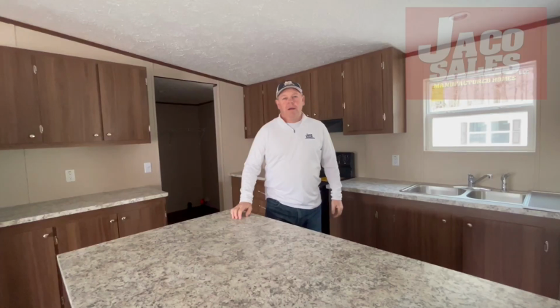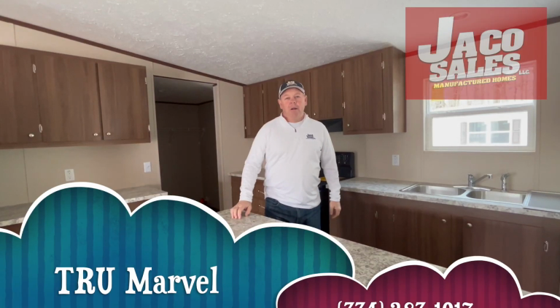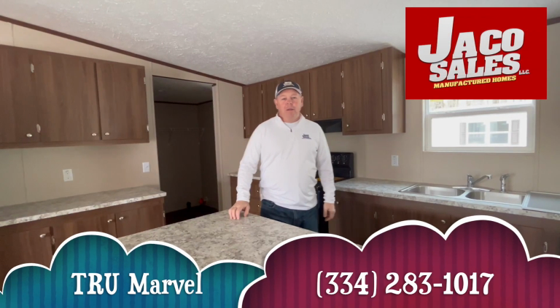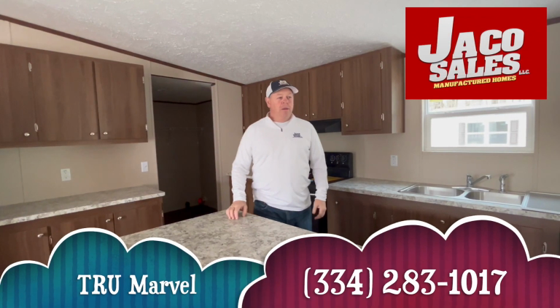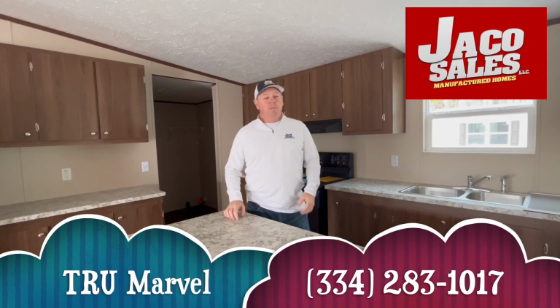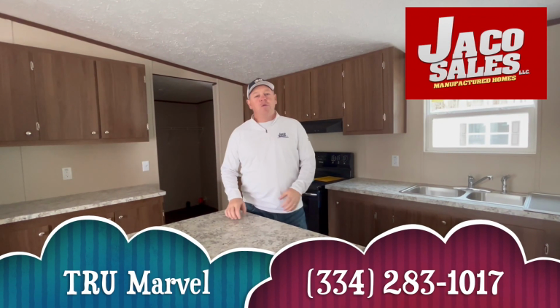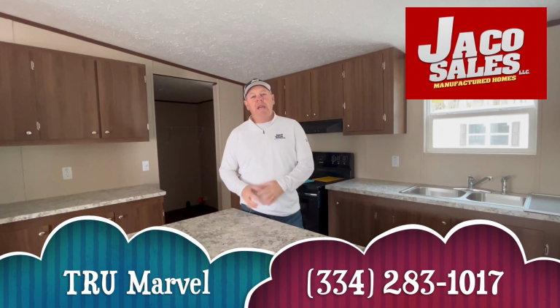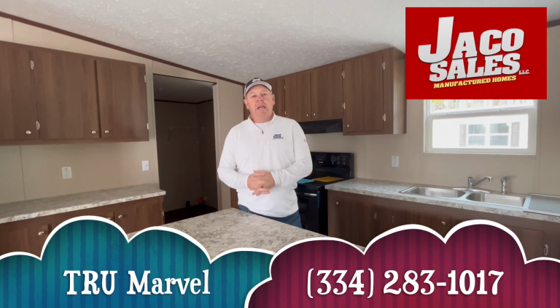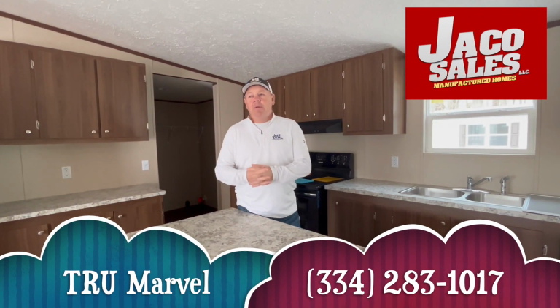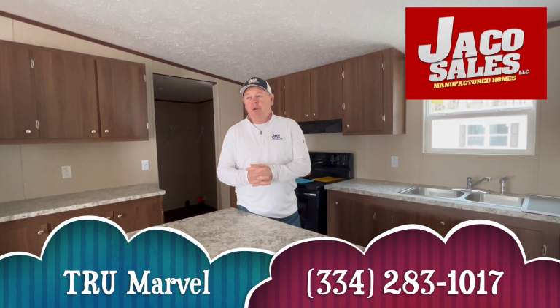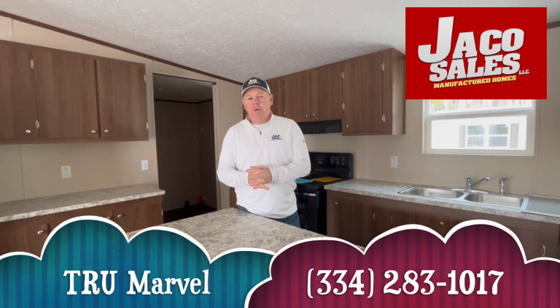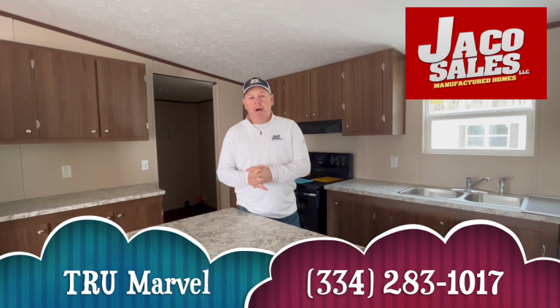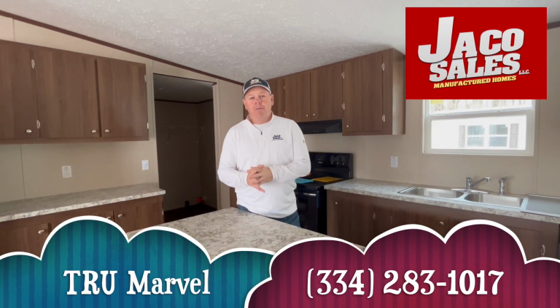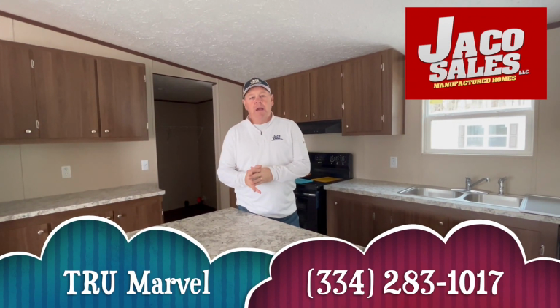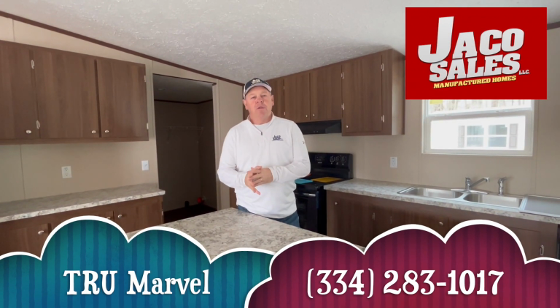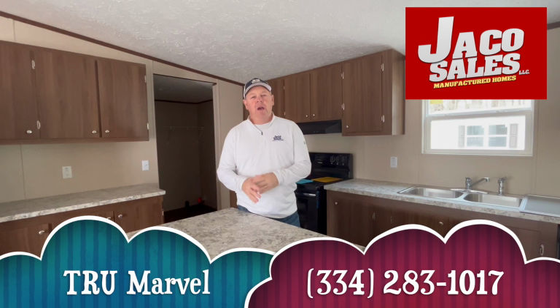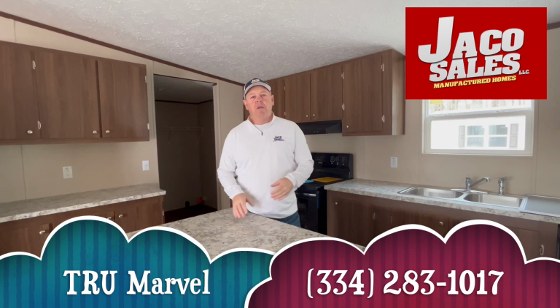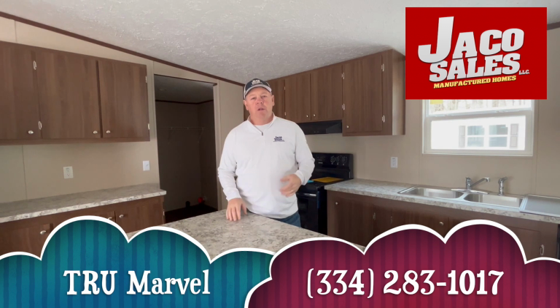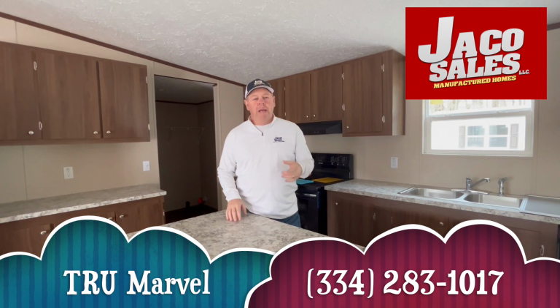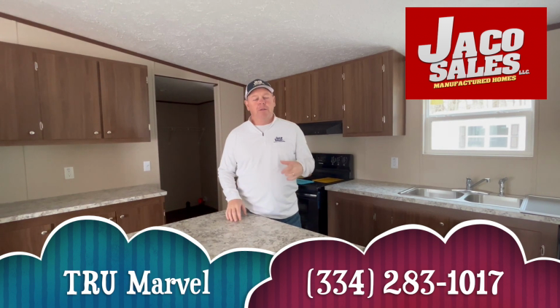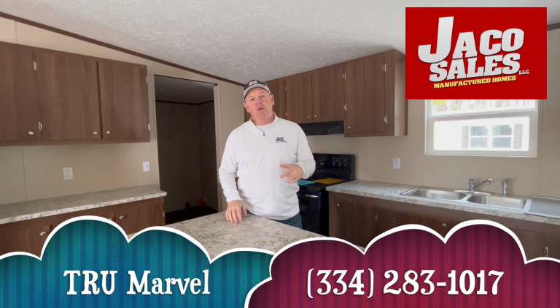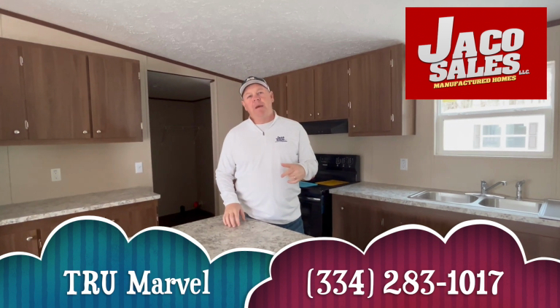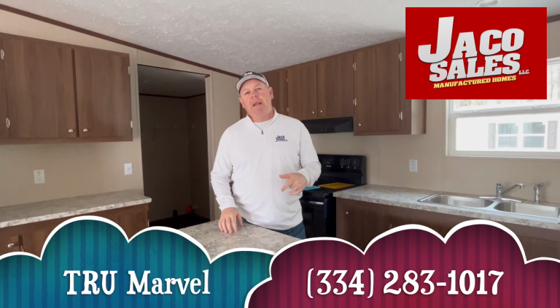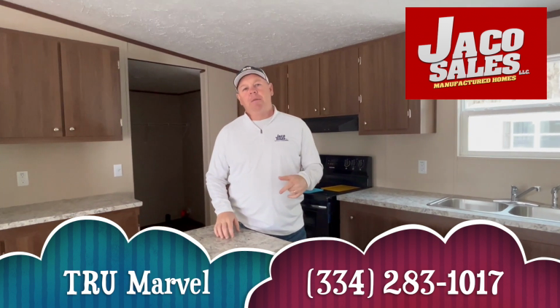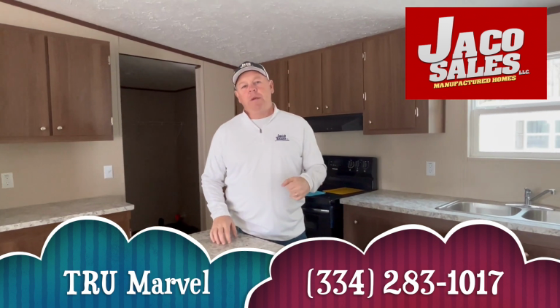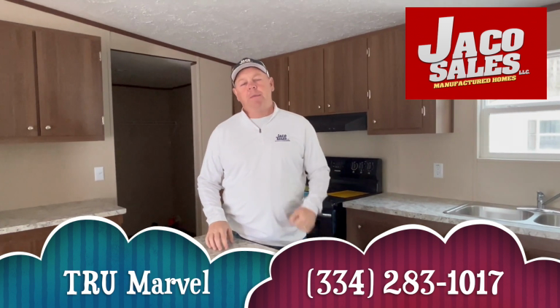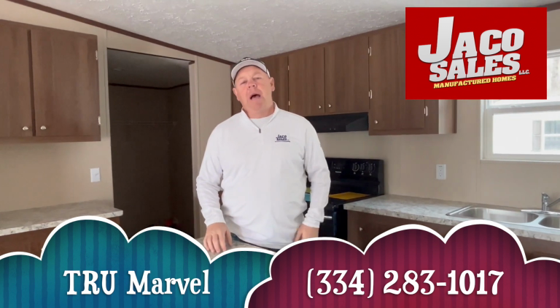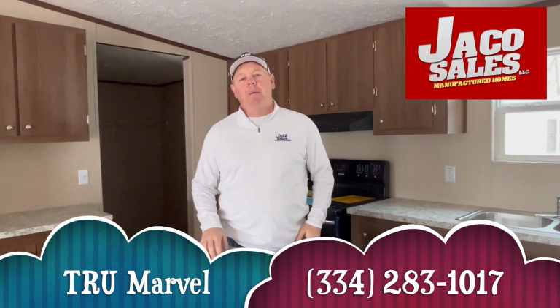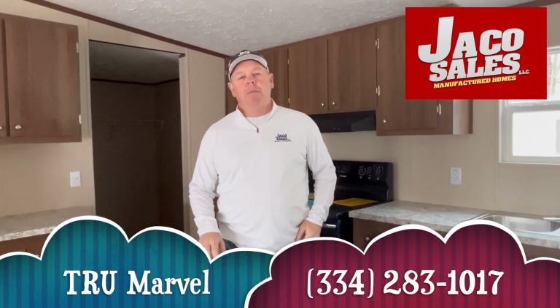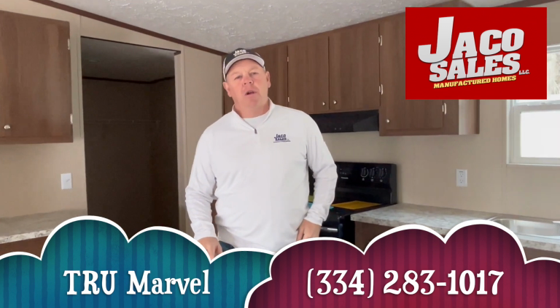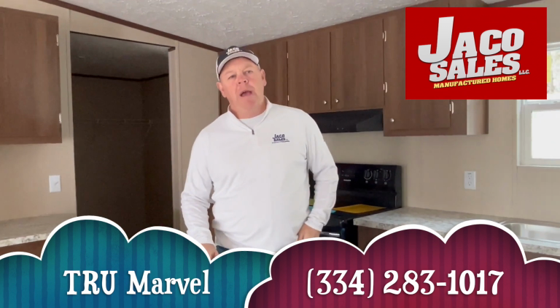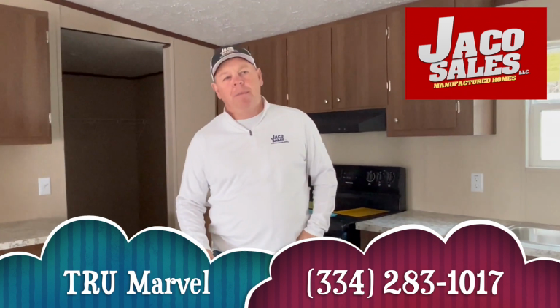All right, this is Bruce Dean coming to you from Conteco Sales, located at 3711. We're talking to you from Holly, Montgomery, Alabama.